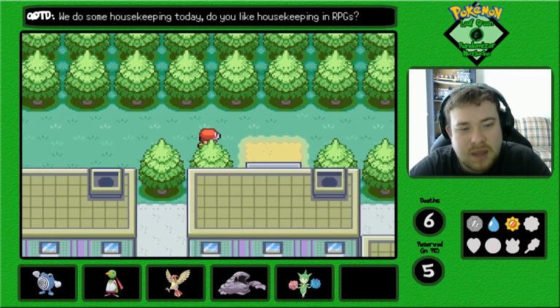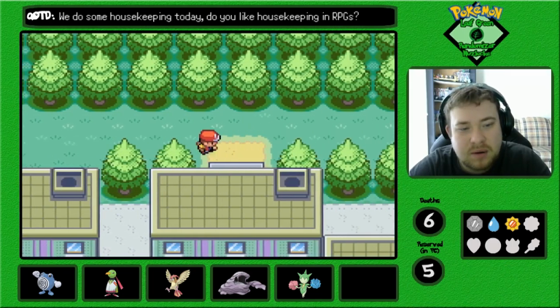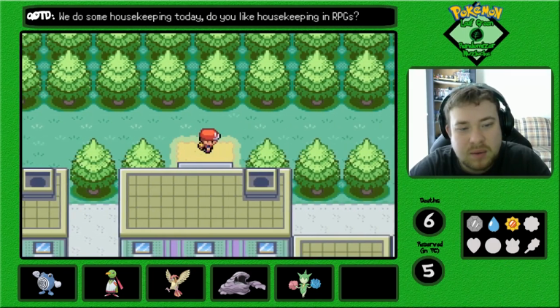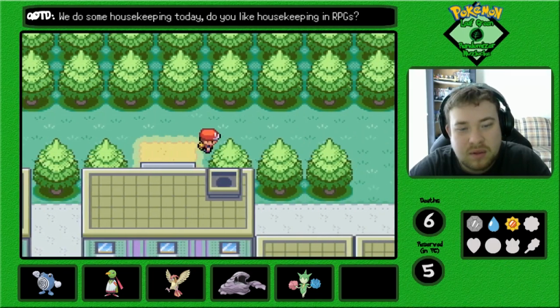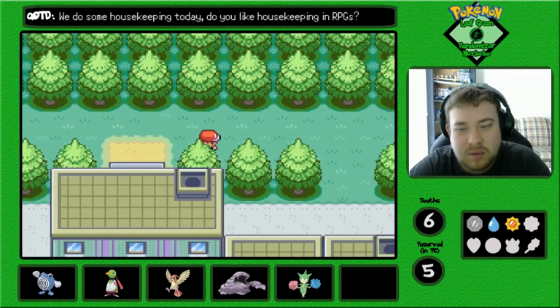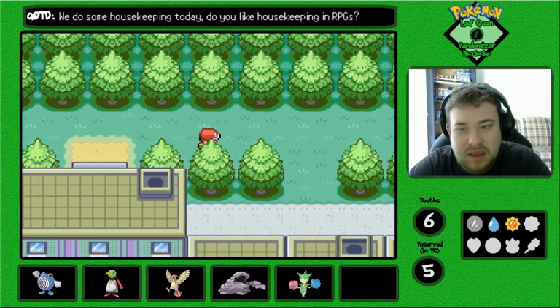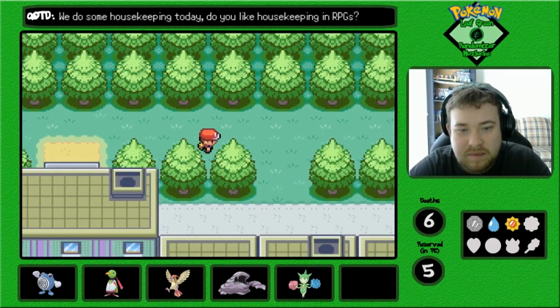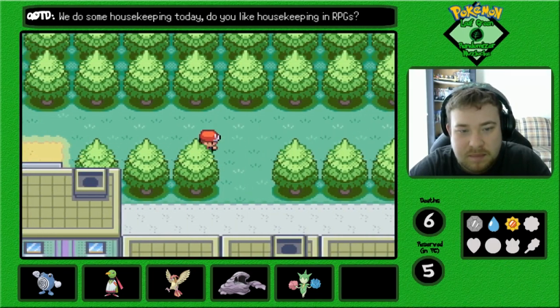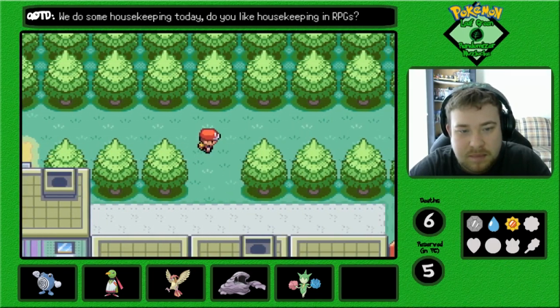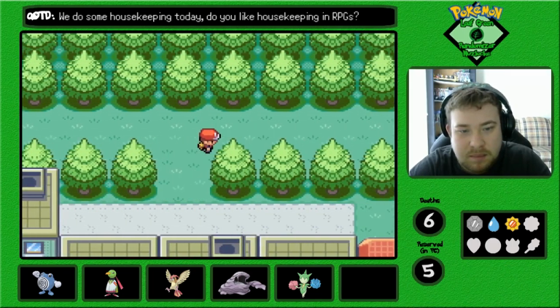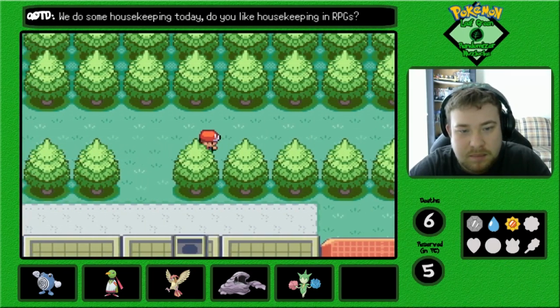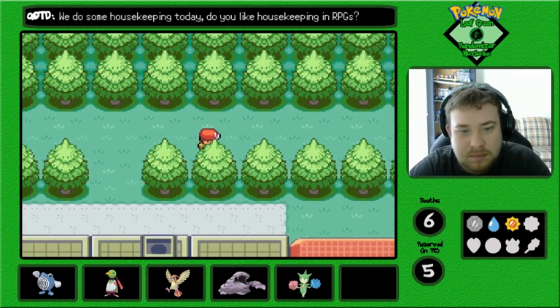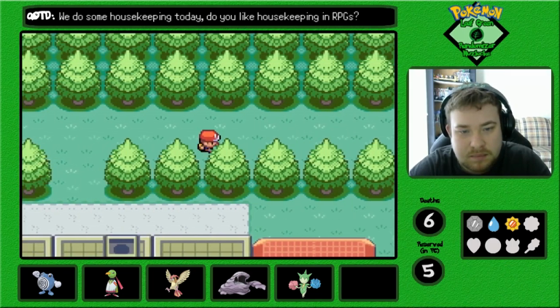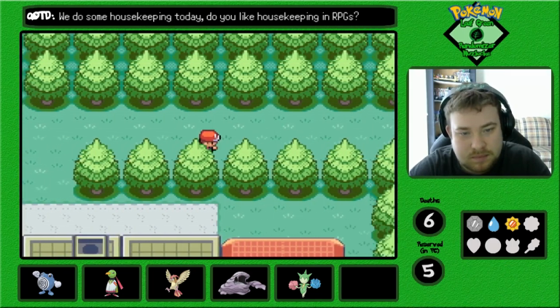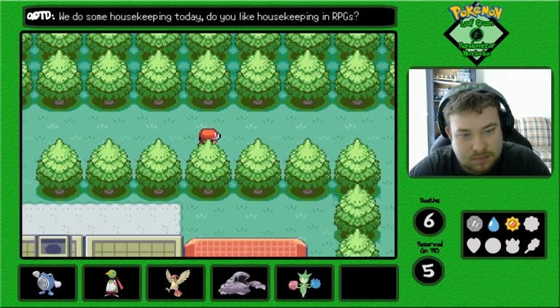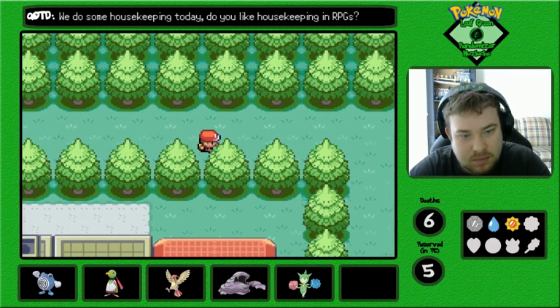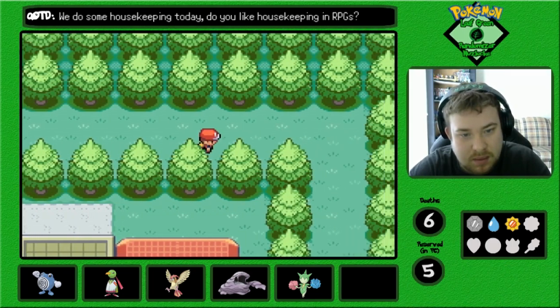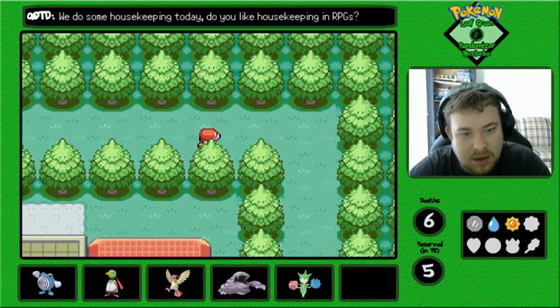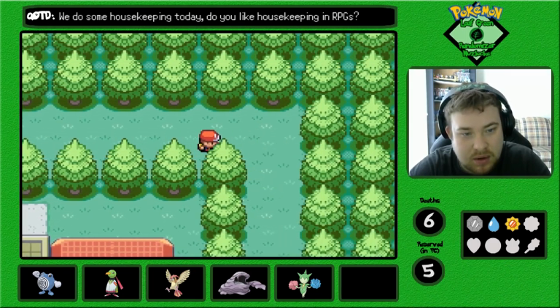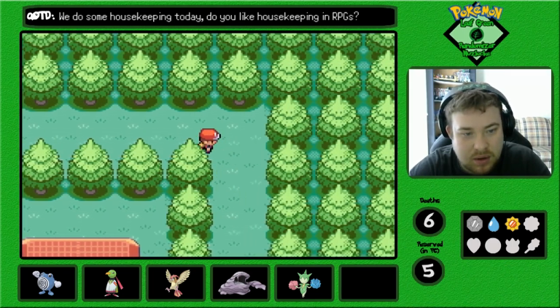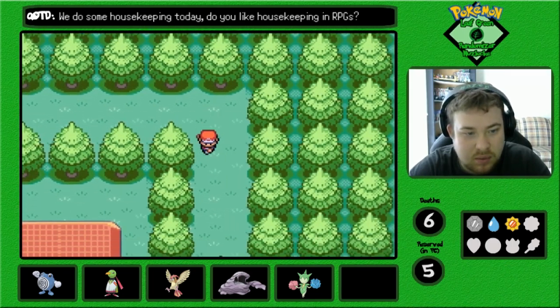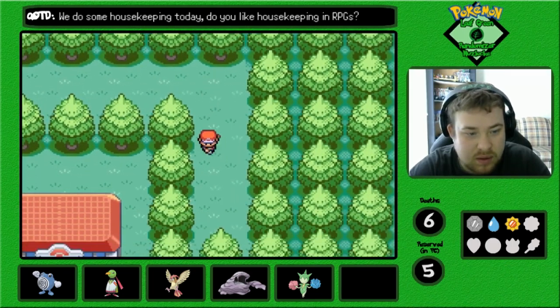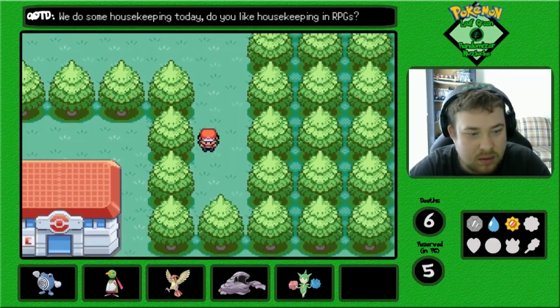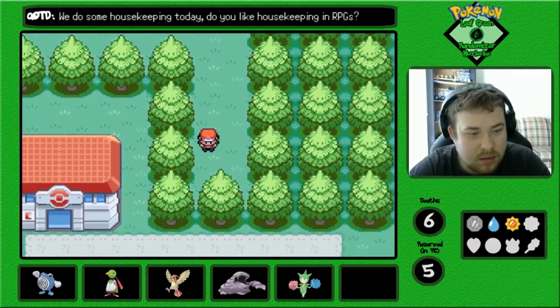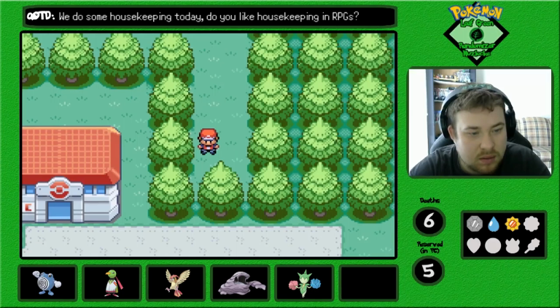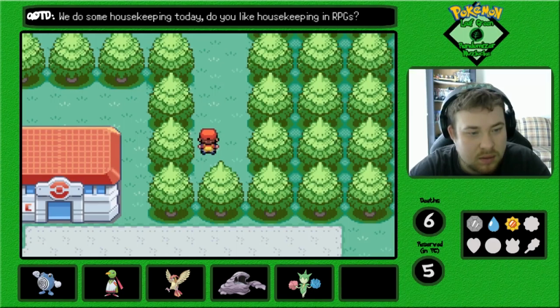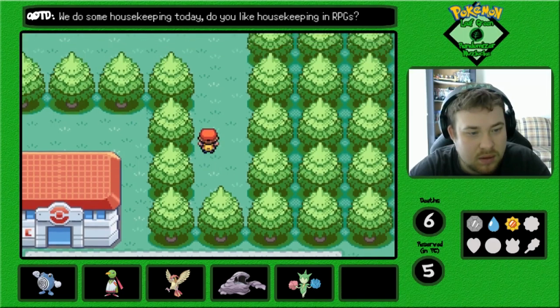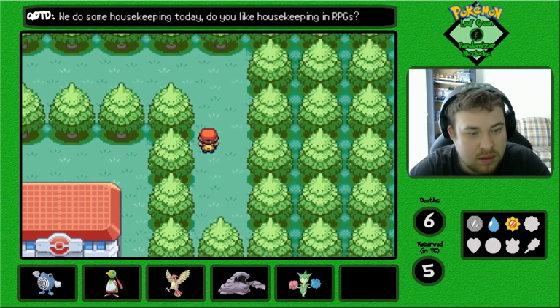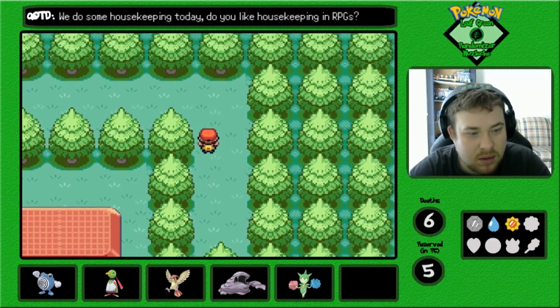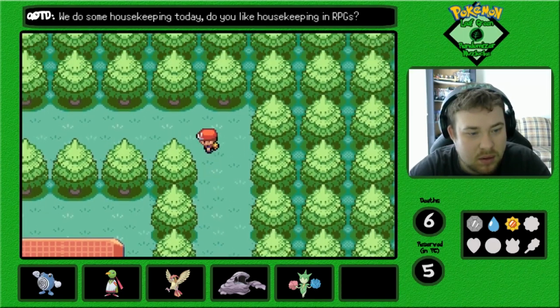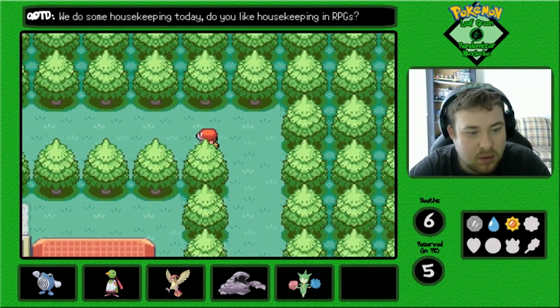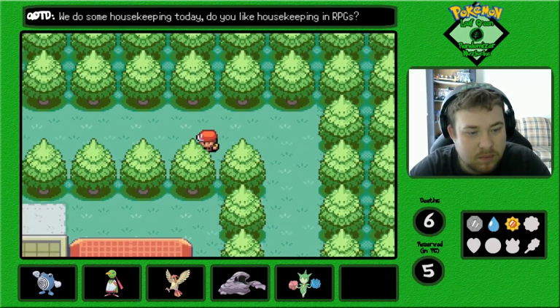I don't know what to do with the Chansey — I'm probably not going to use it. Normally it's an Eevee, but I kind of forgot that those are also randomized. Is there anything down here? No.